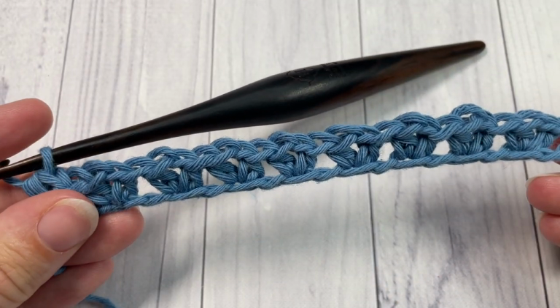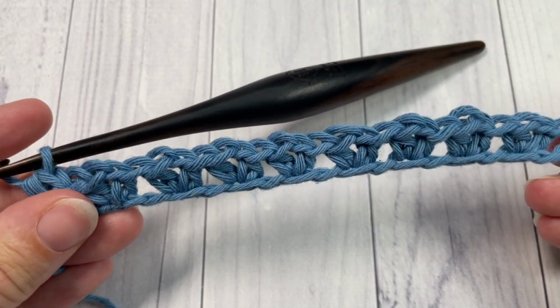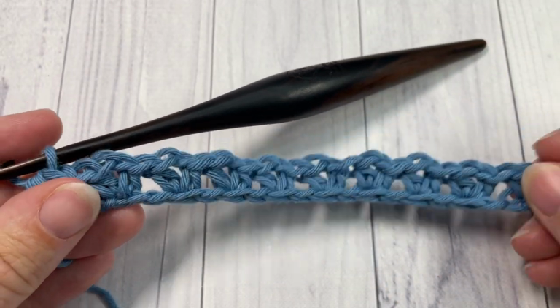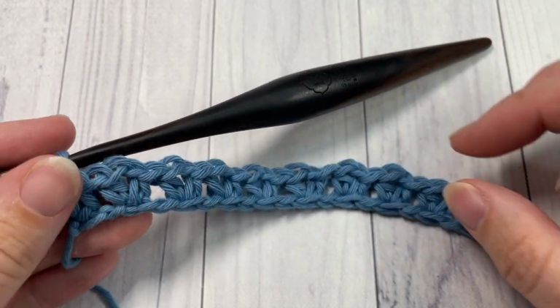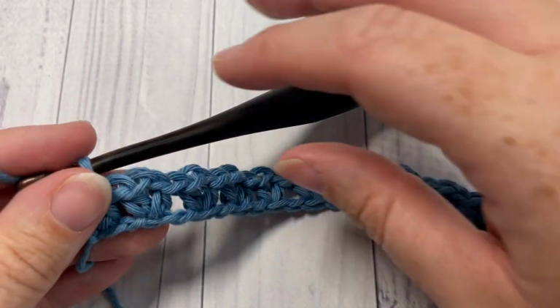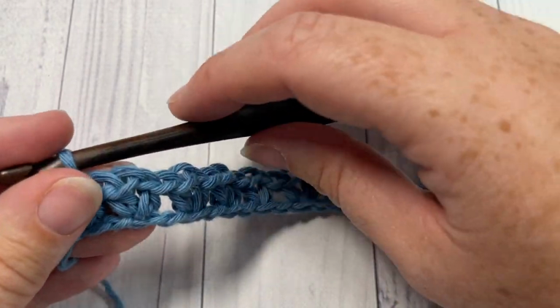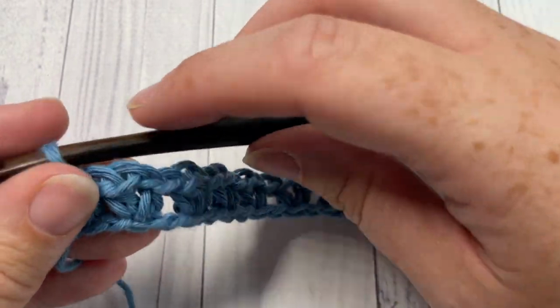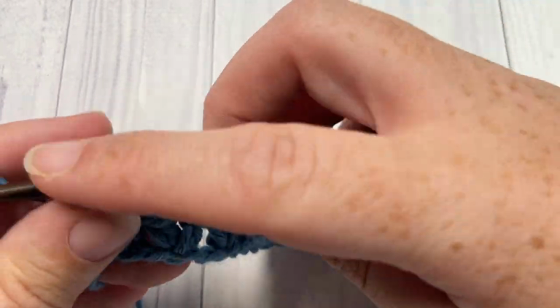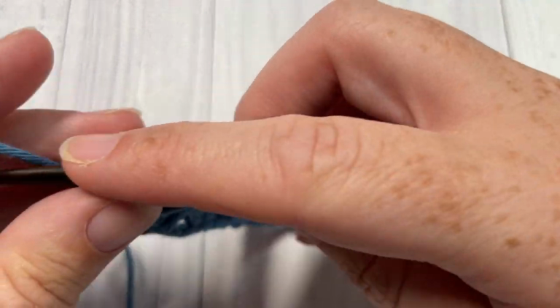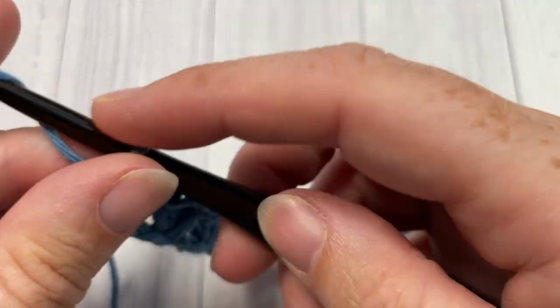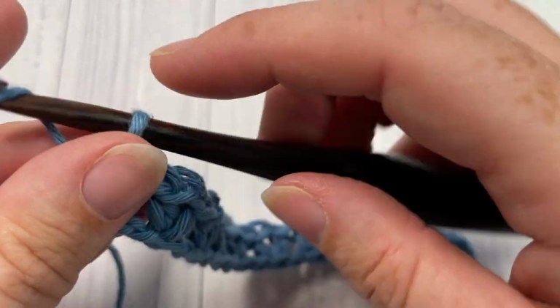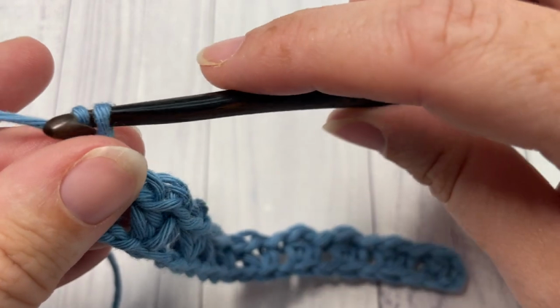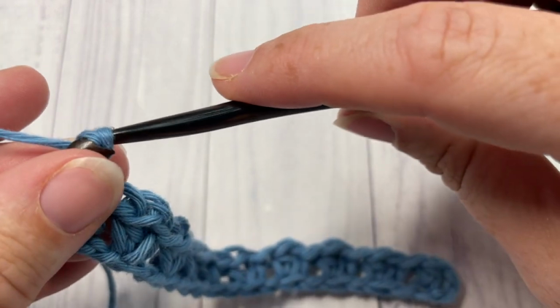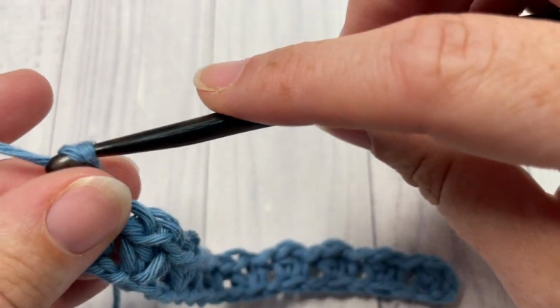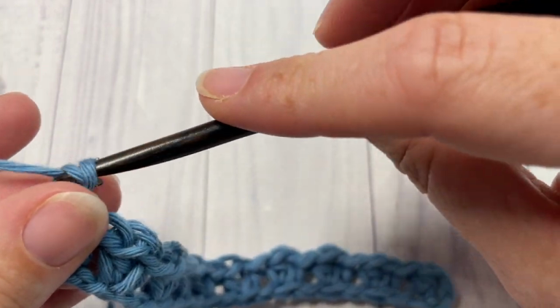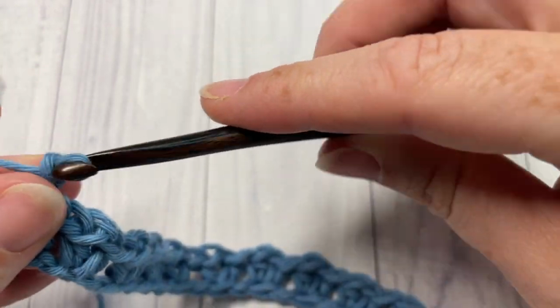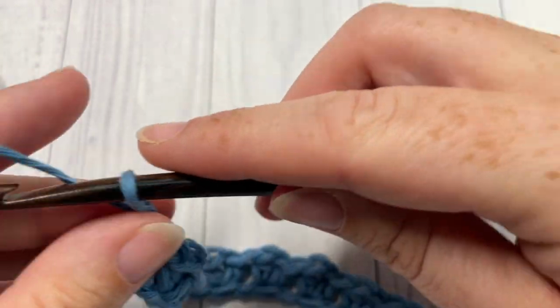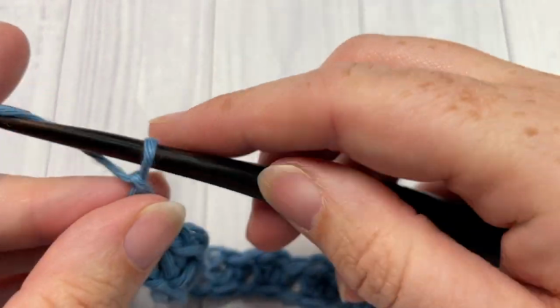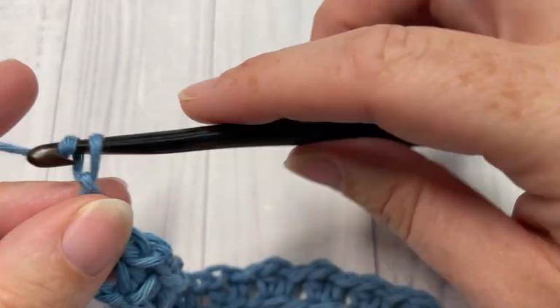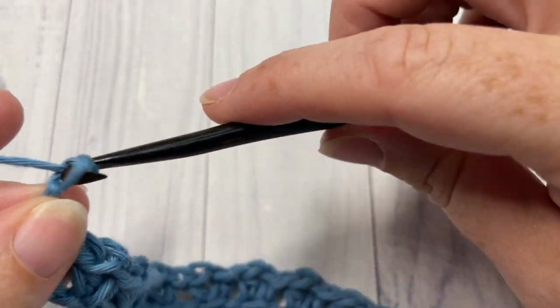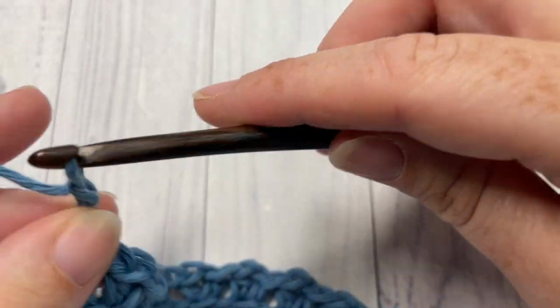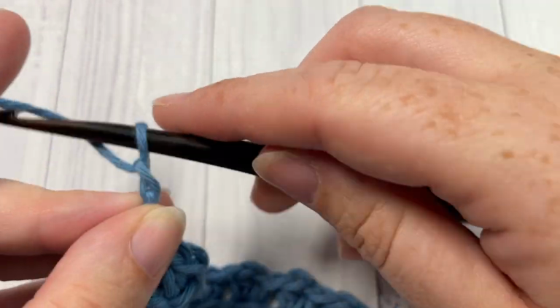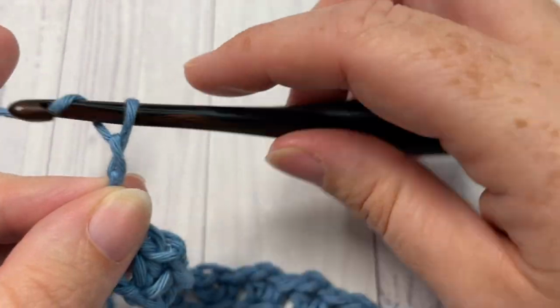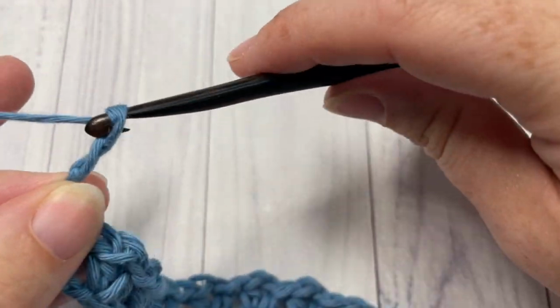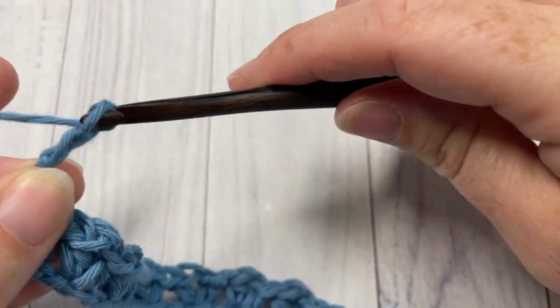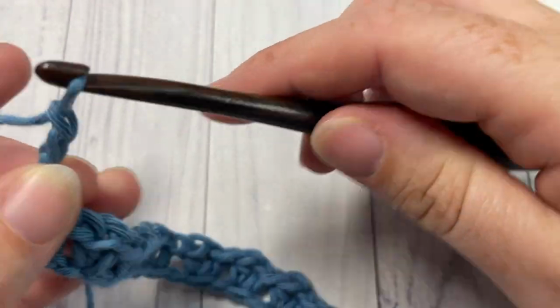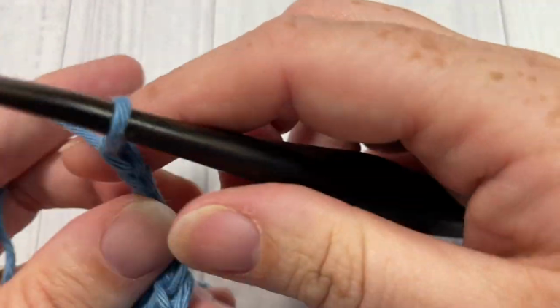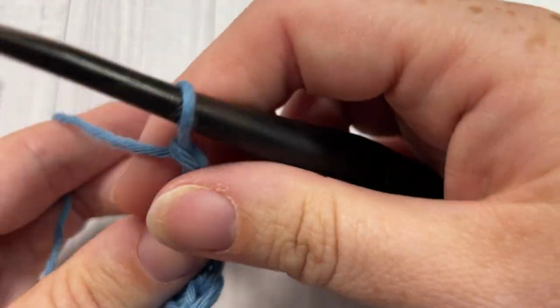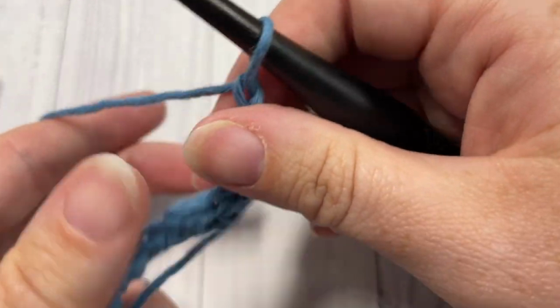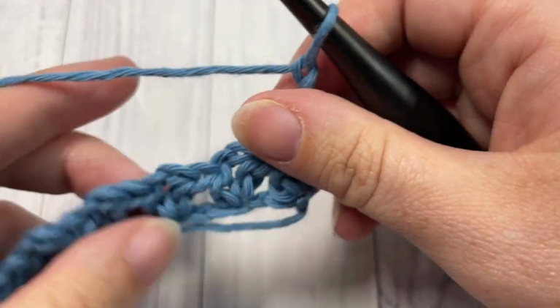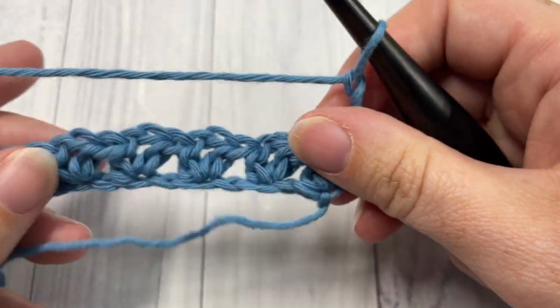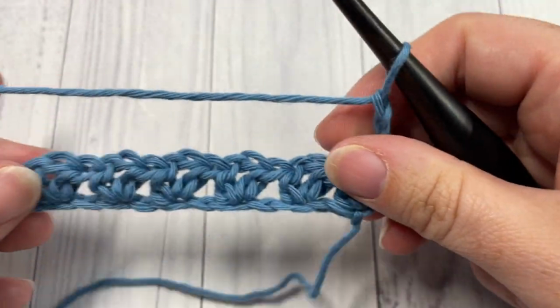You're then going to chain three and turn your work.